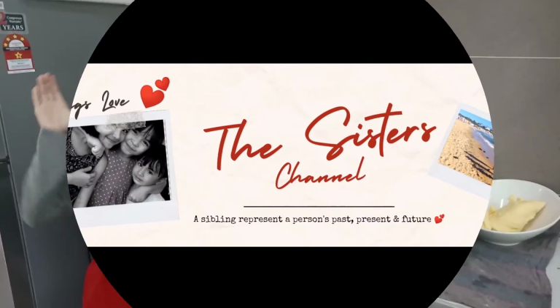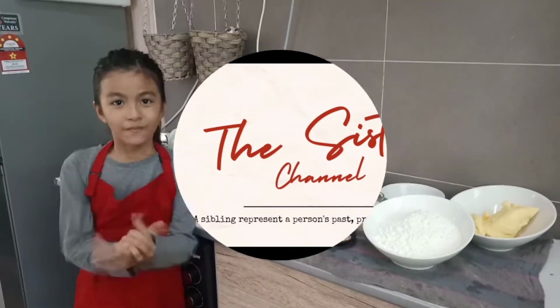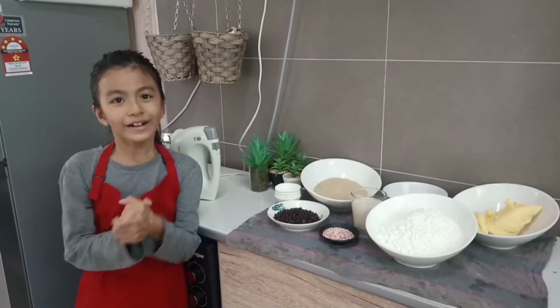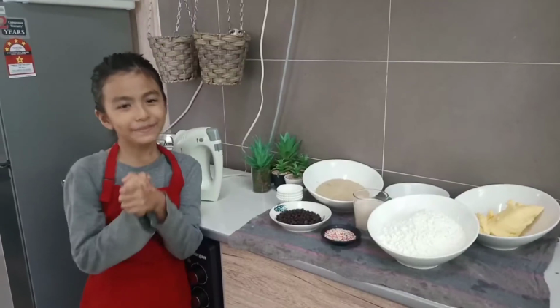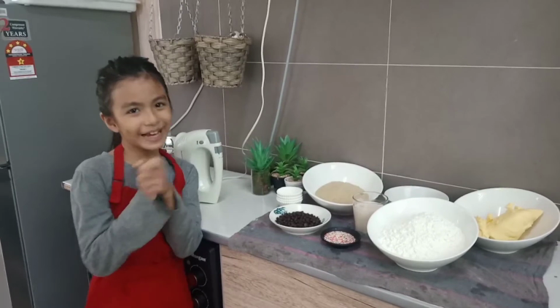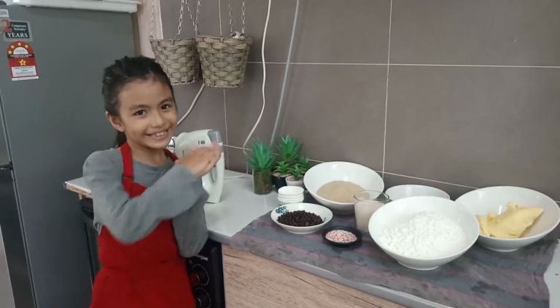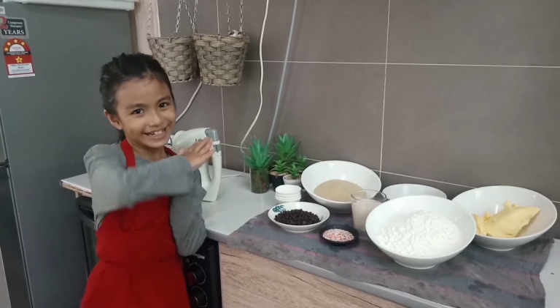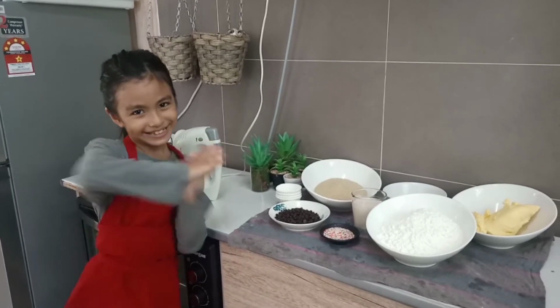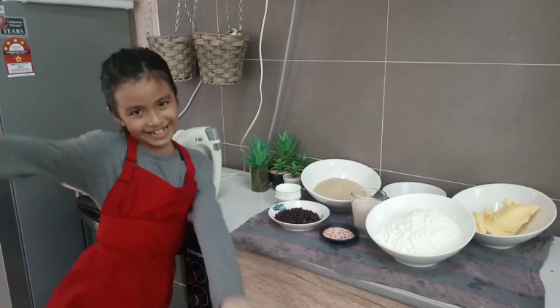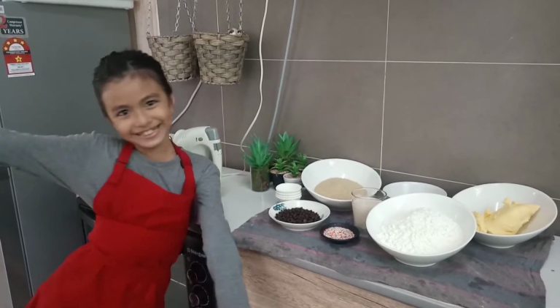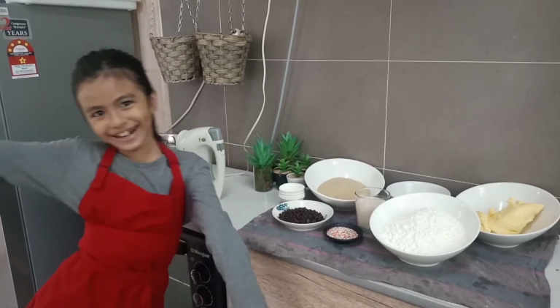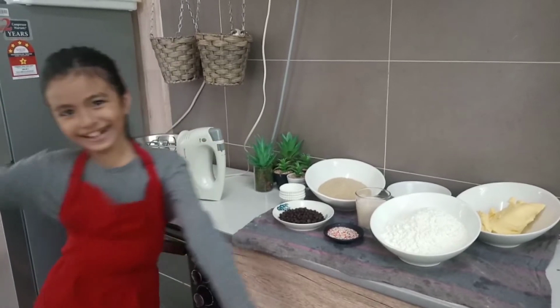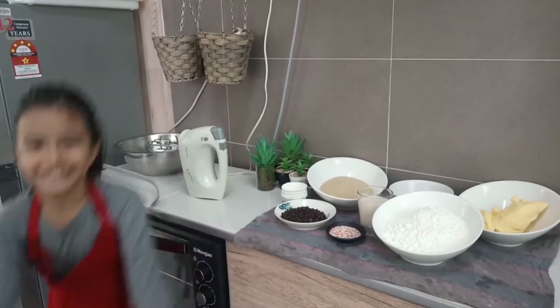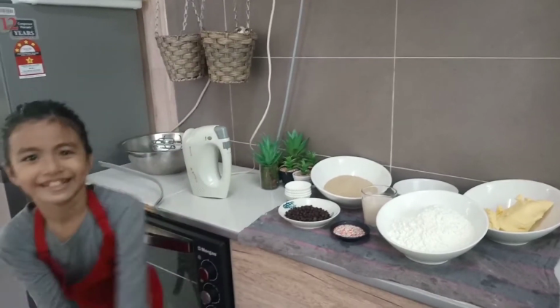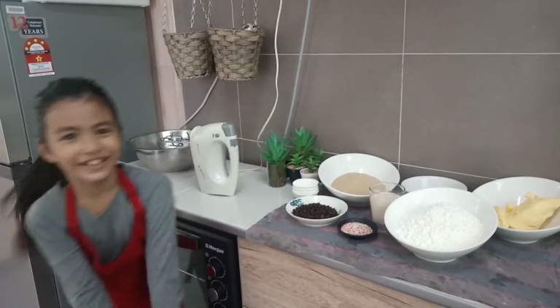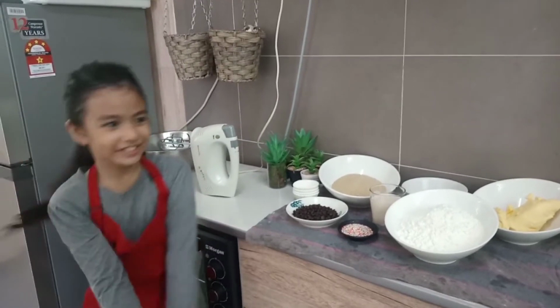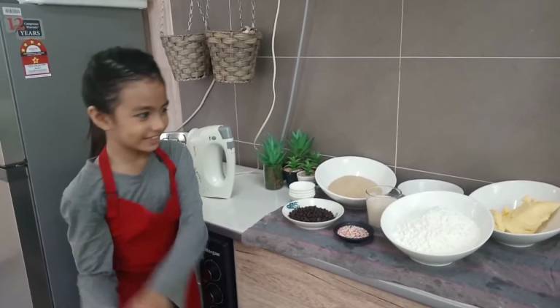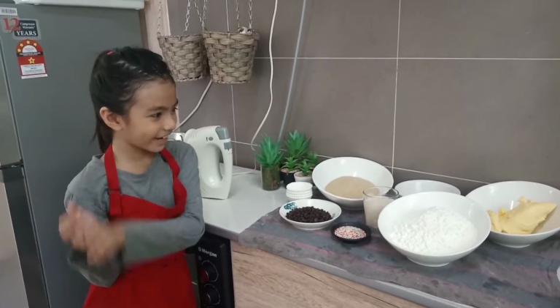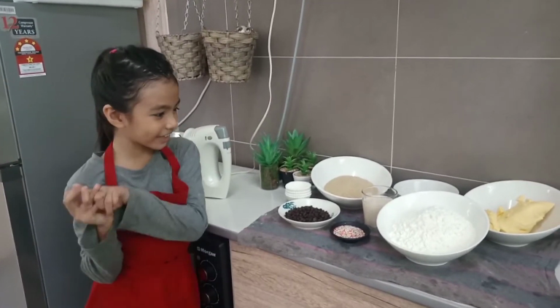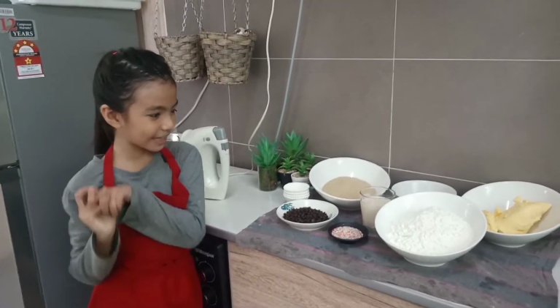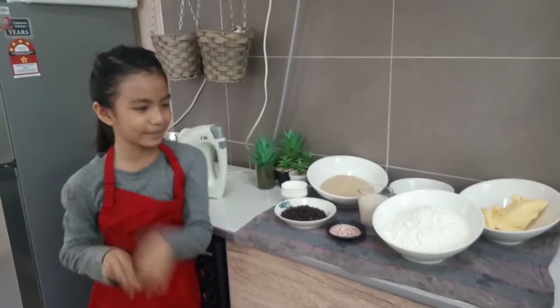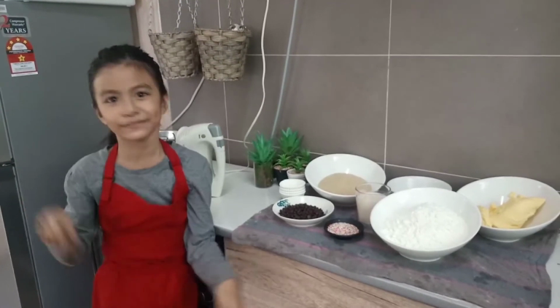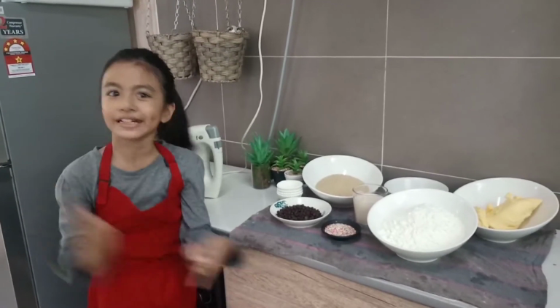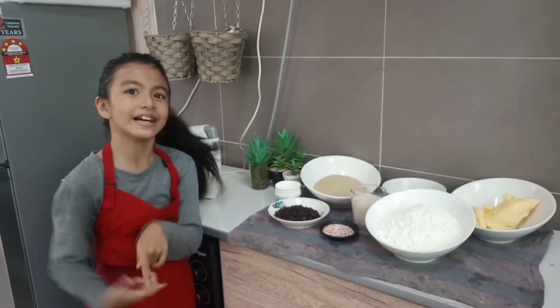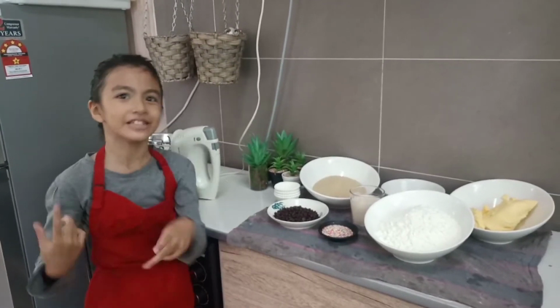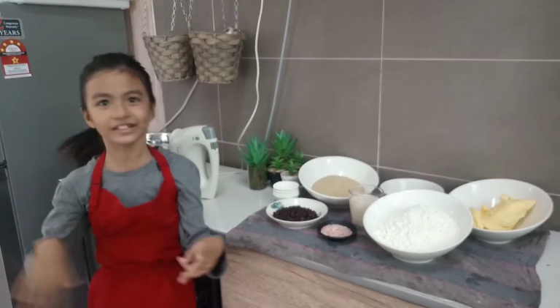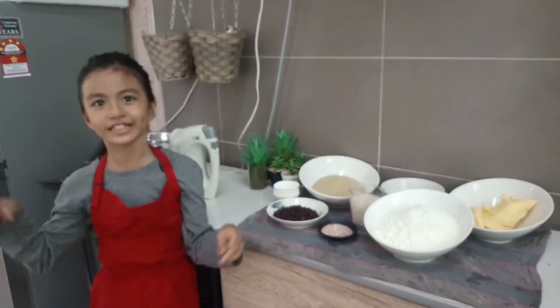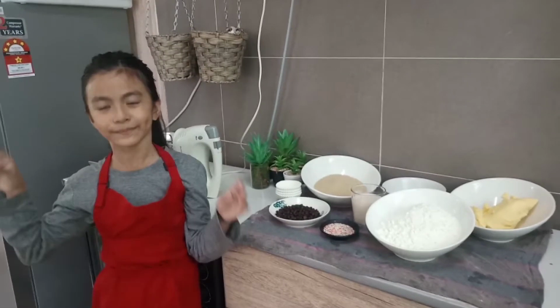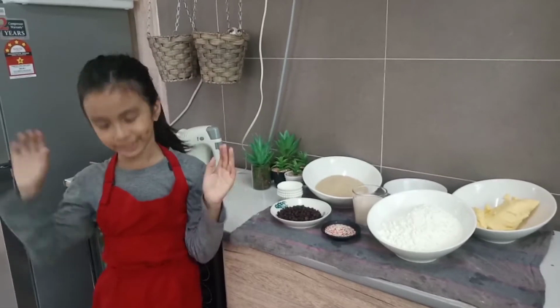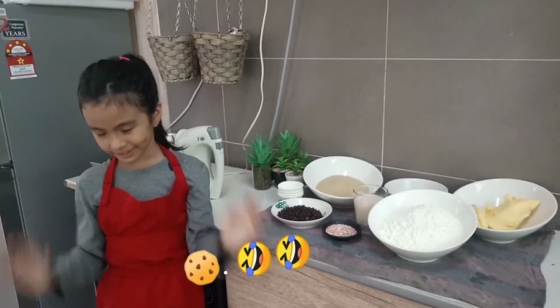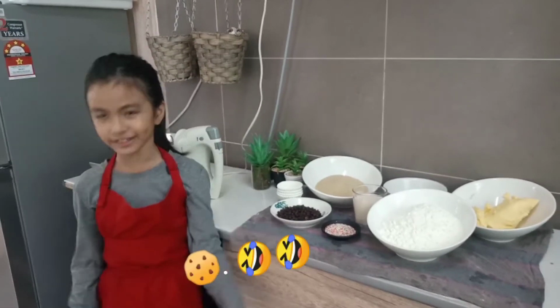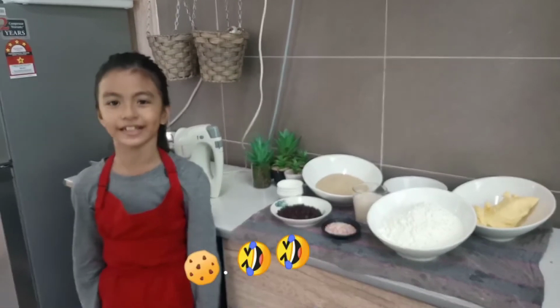Welcome back to the sisters! Today we are going to make vanilla chocolate chip cookies.